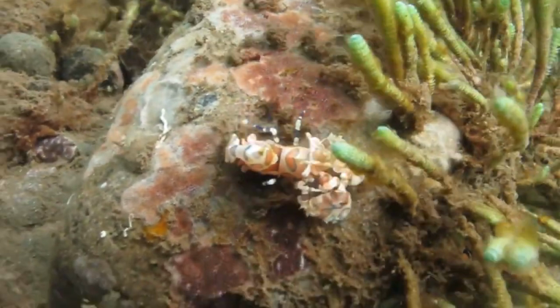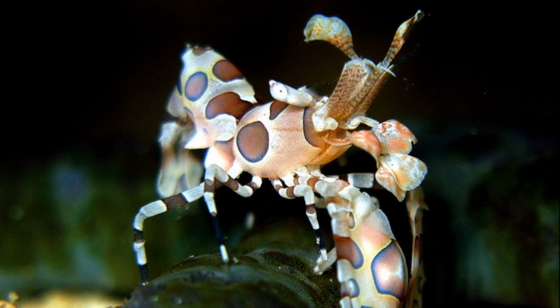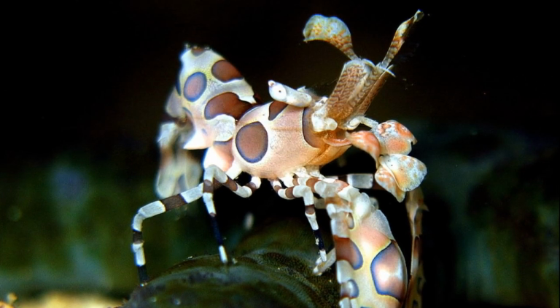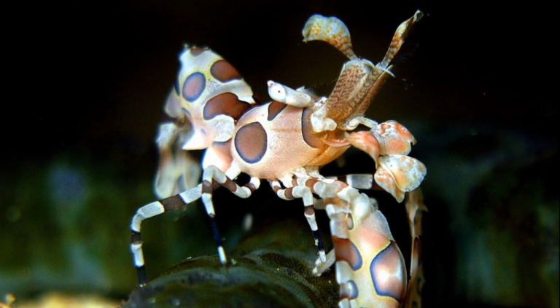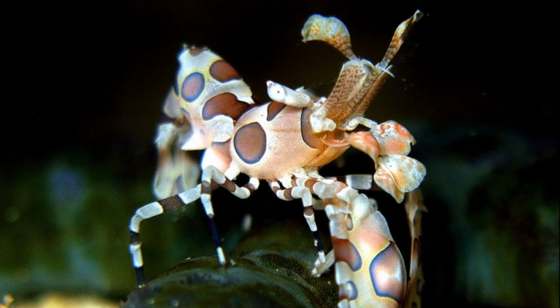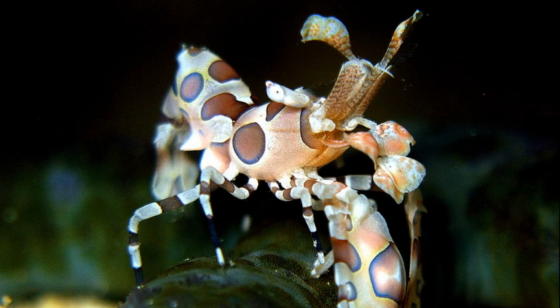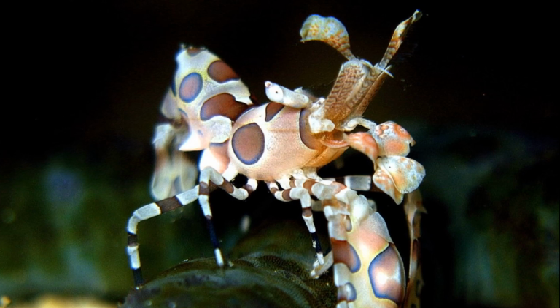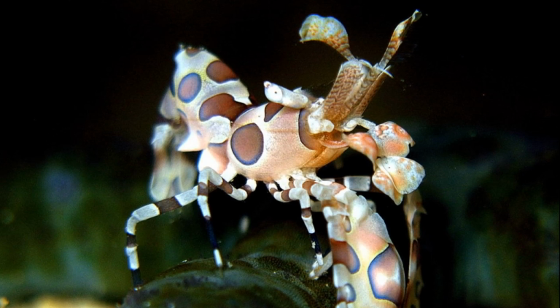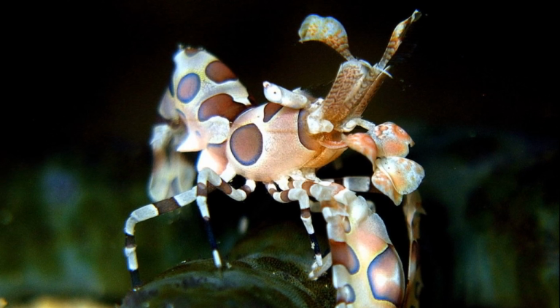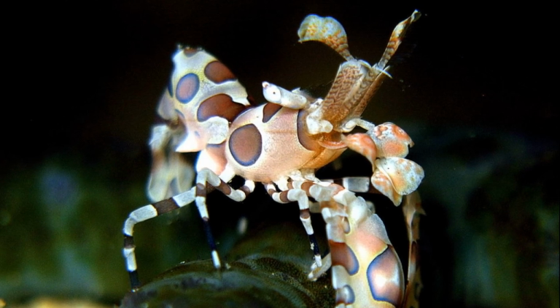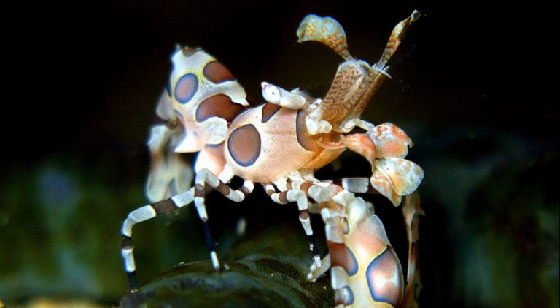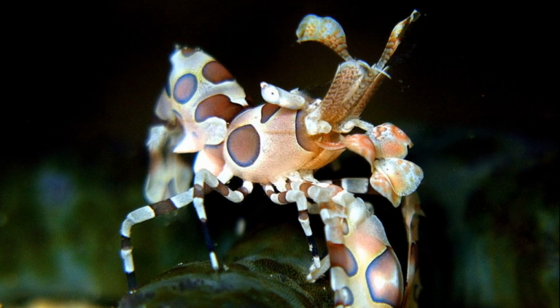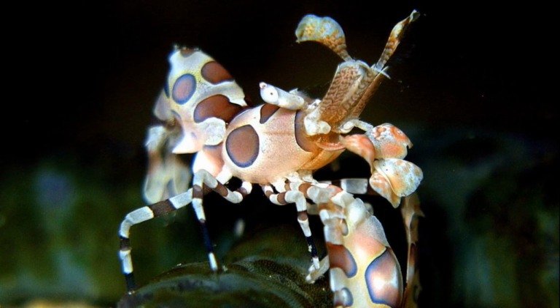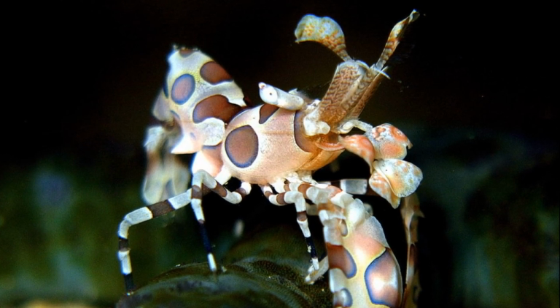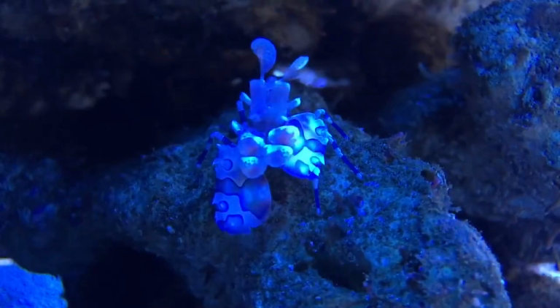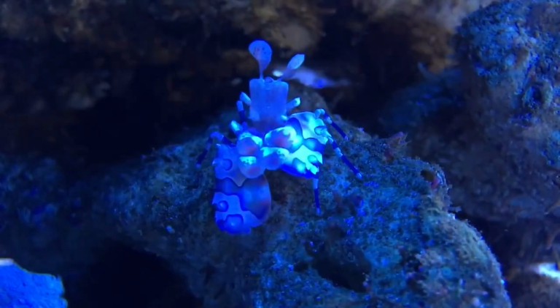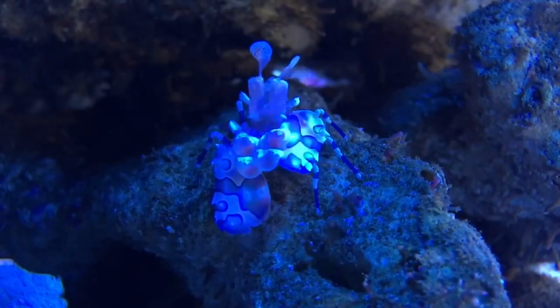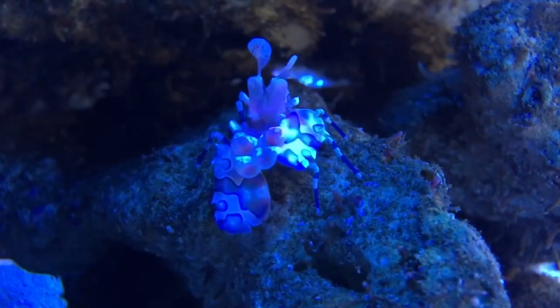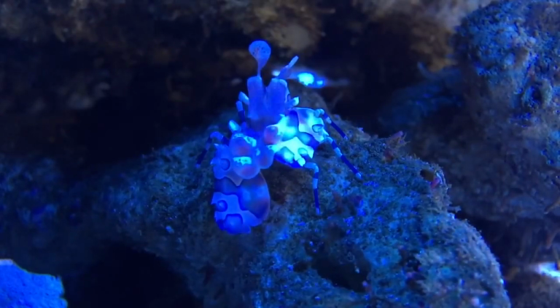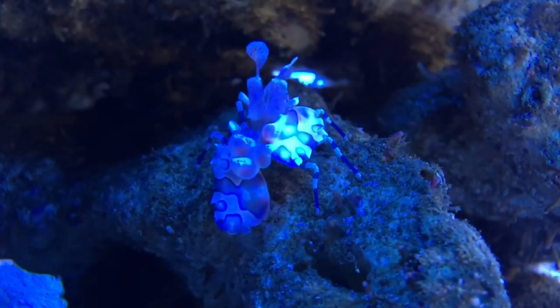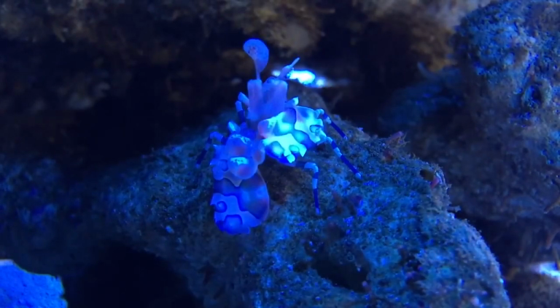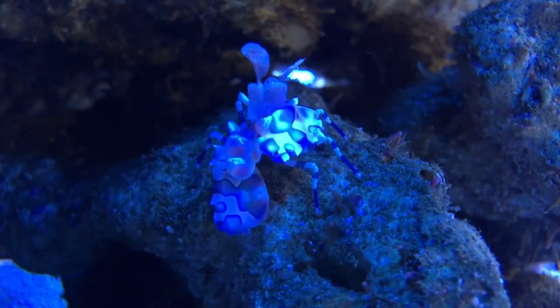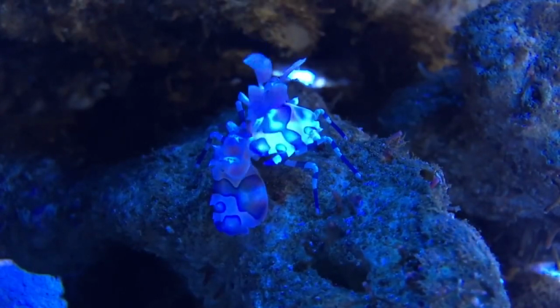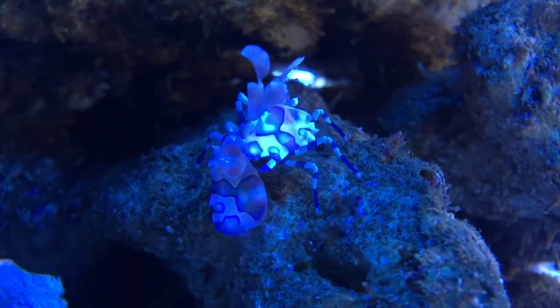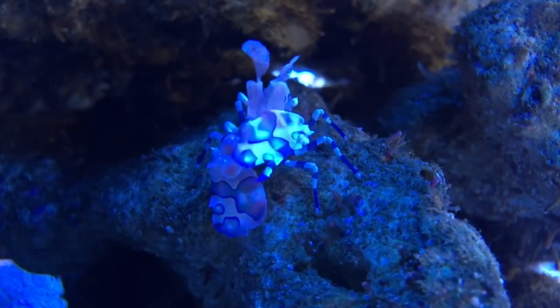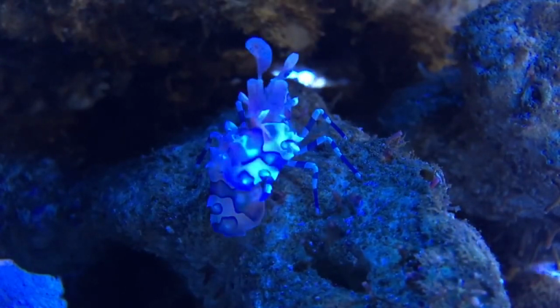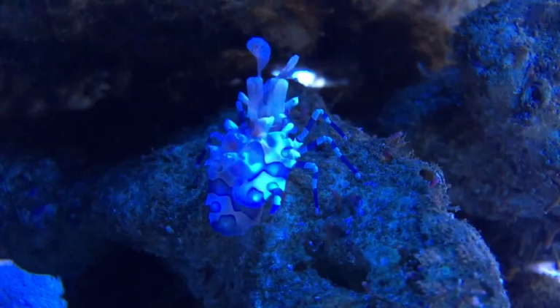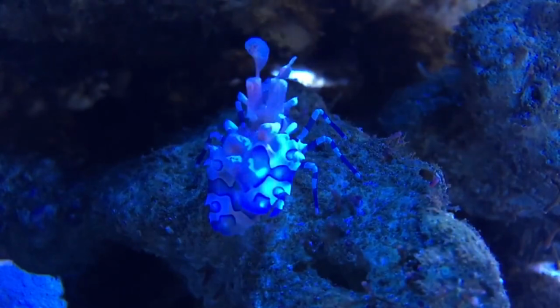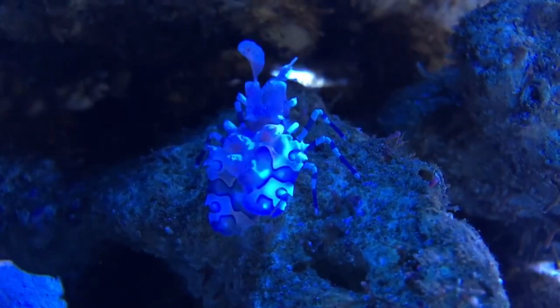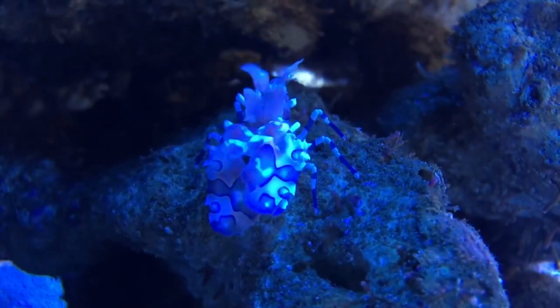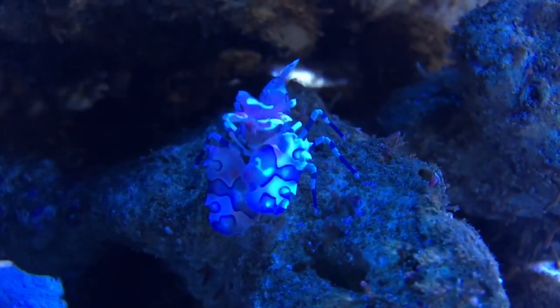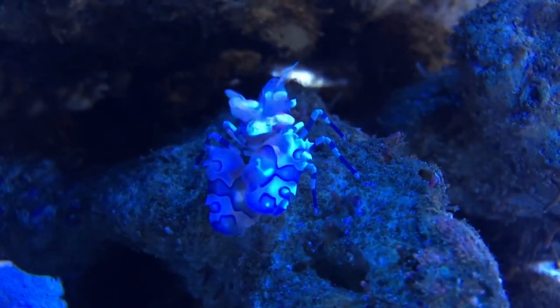The bright colors serve as a warning to predators, although it is unclear if they are toxic or unpalatable to fish.